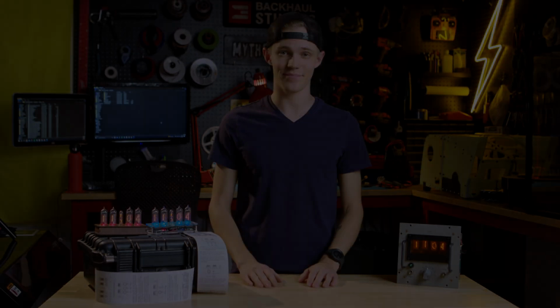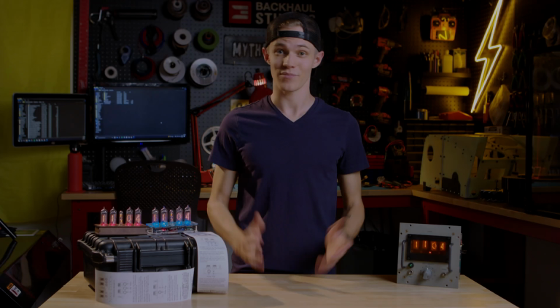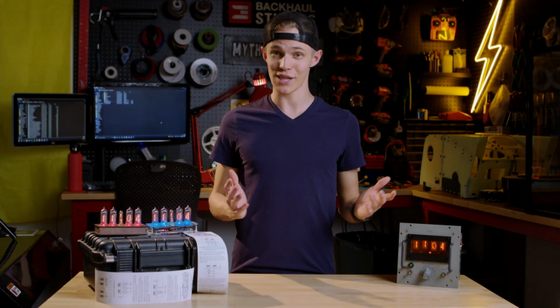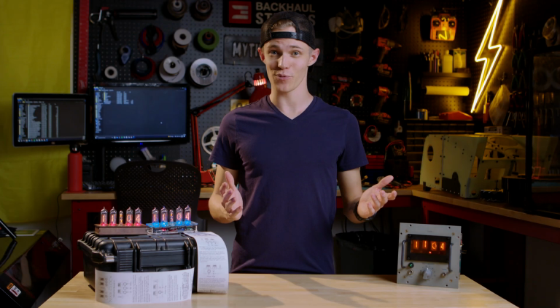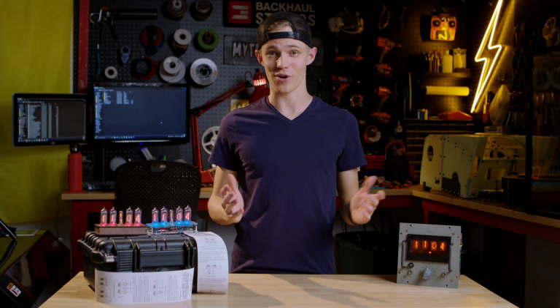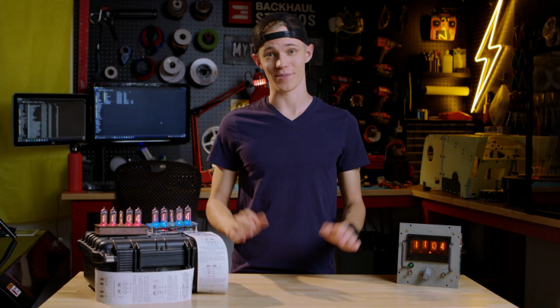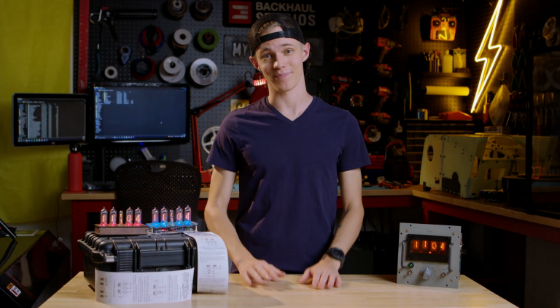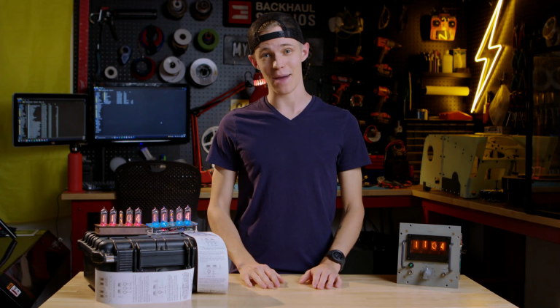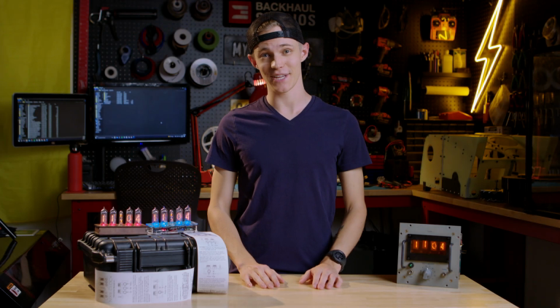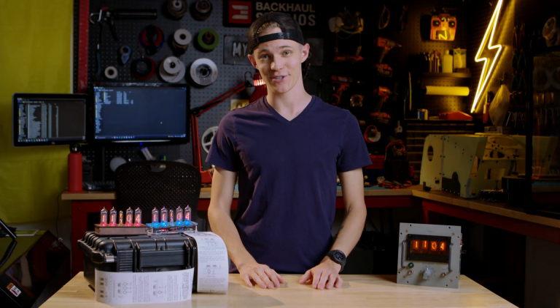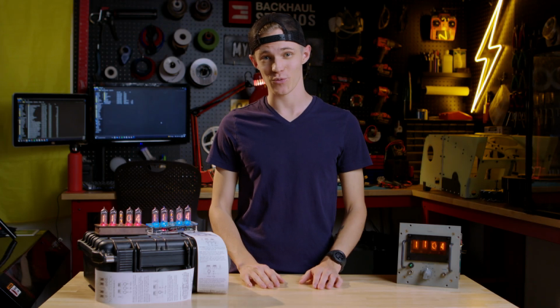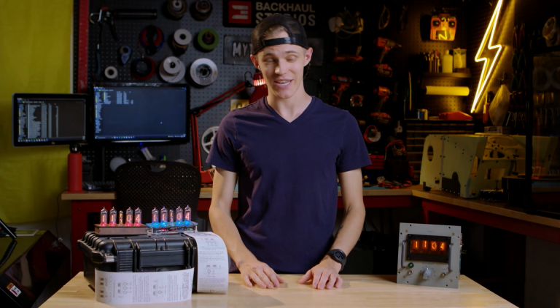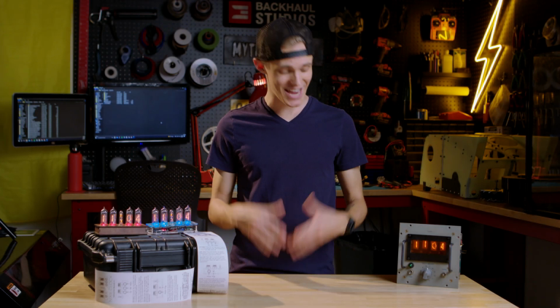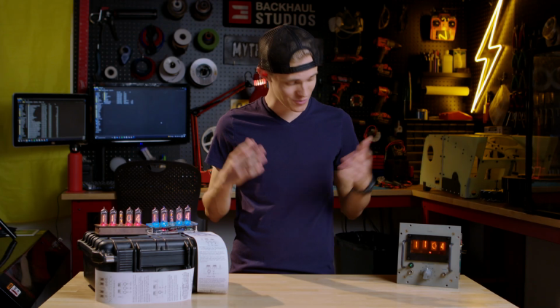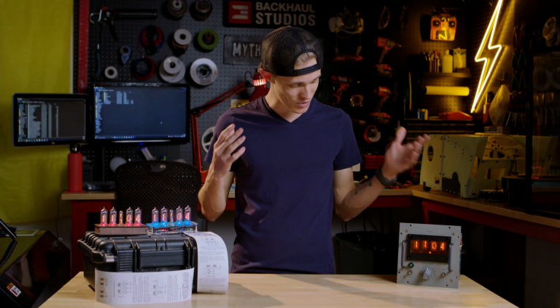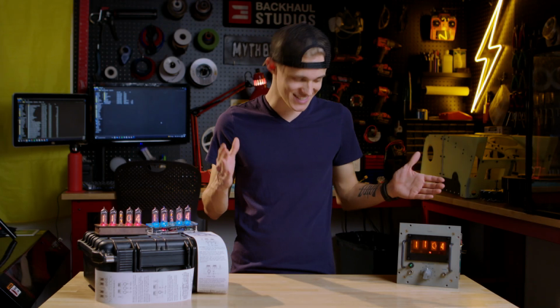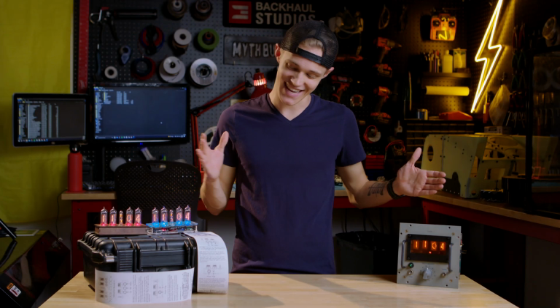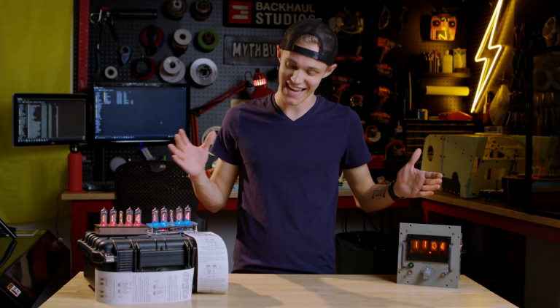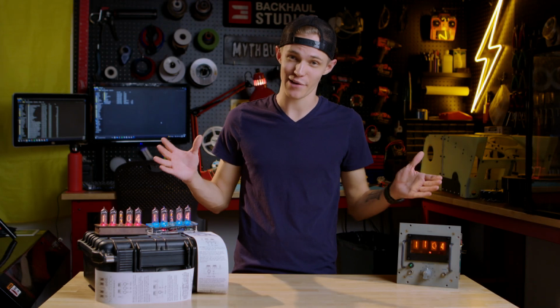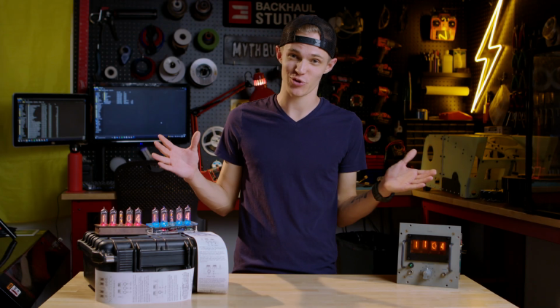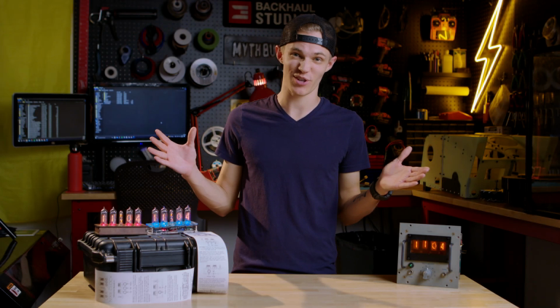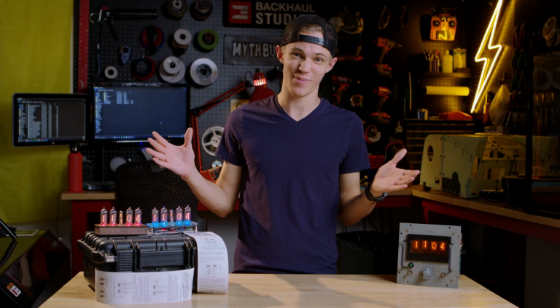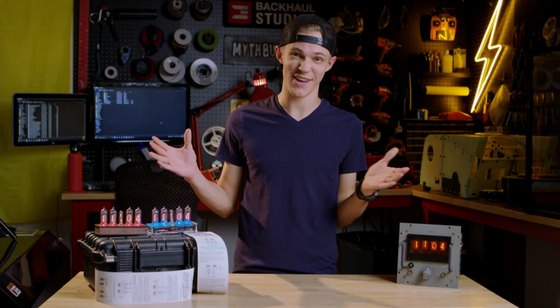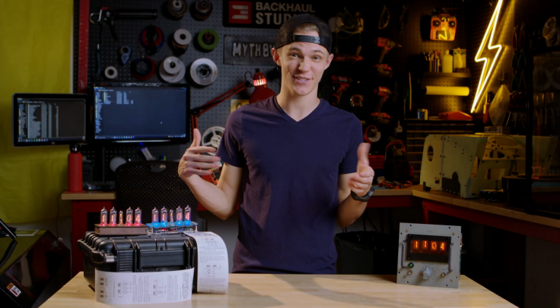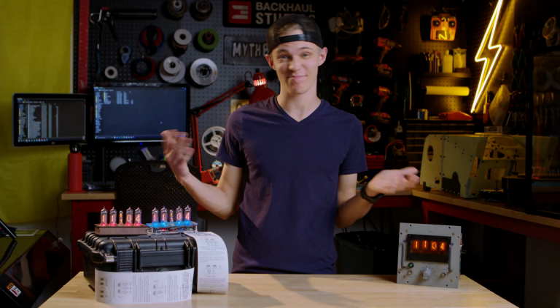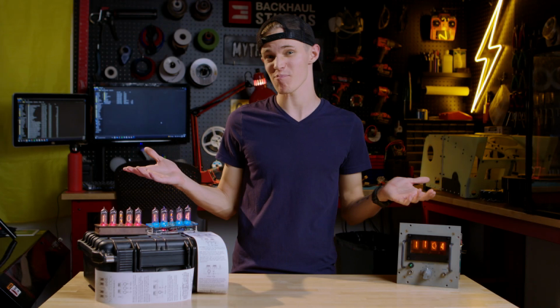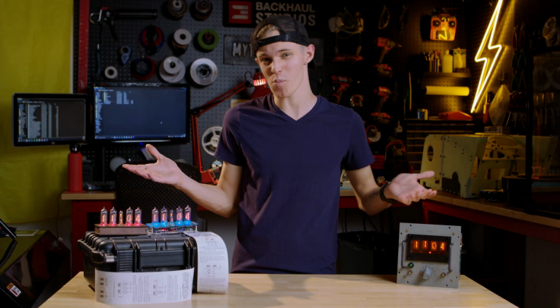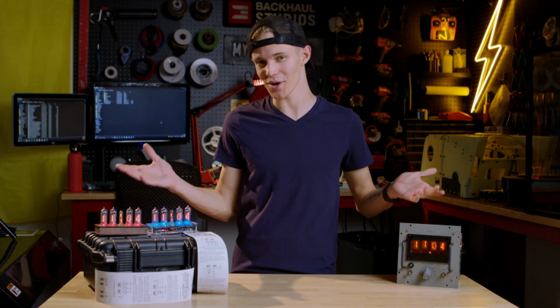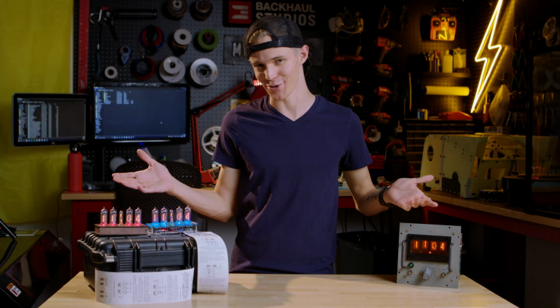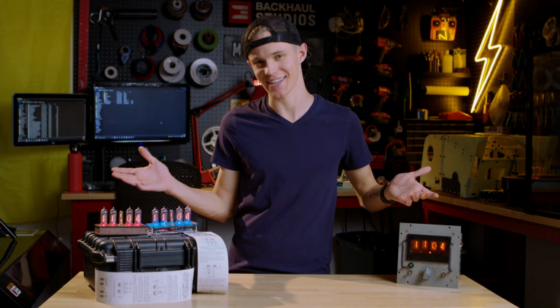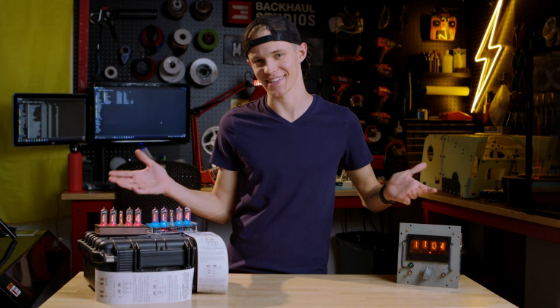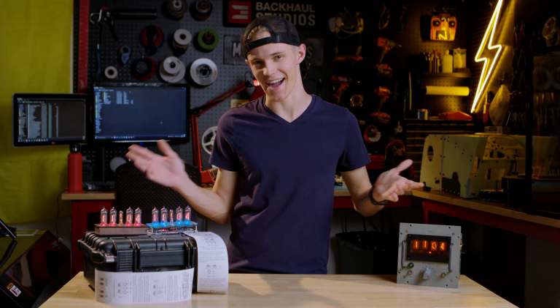Hello and welcome. I'm Davis DeWitt, and once again, I am joined by some weird-looking clocks.